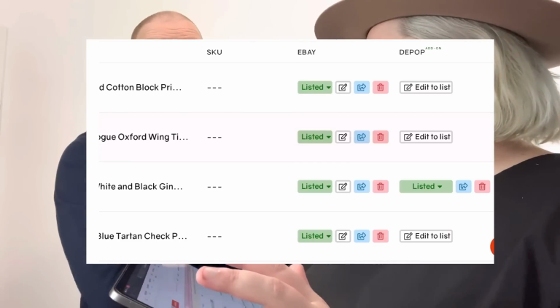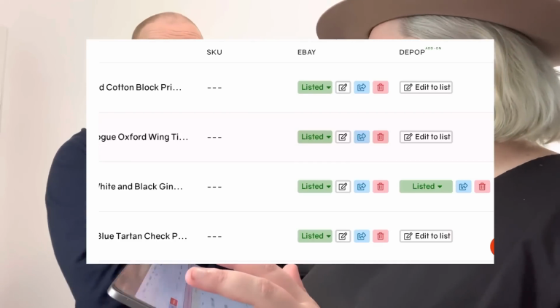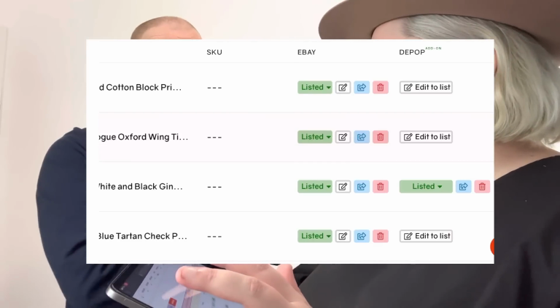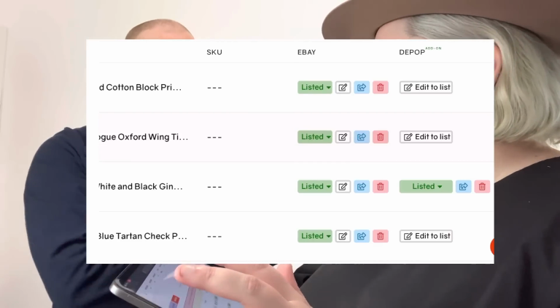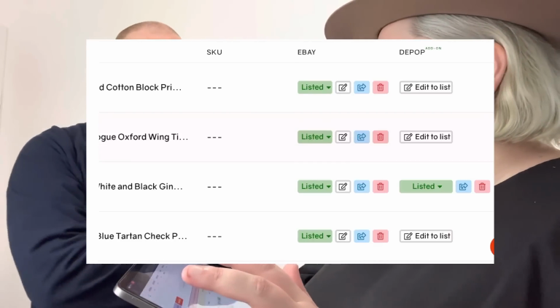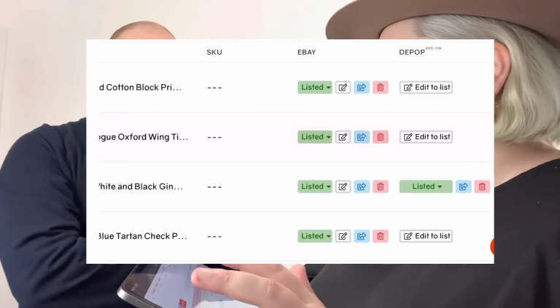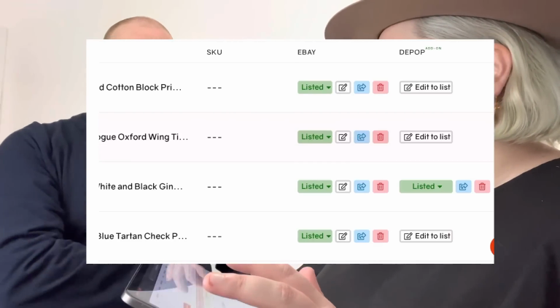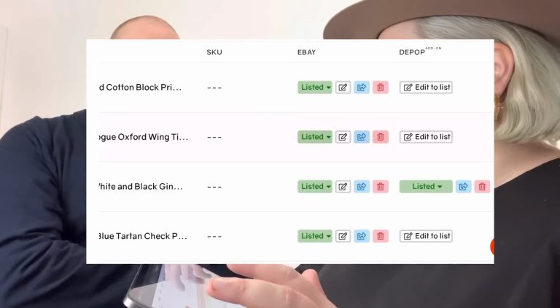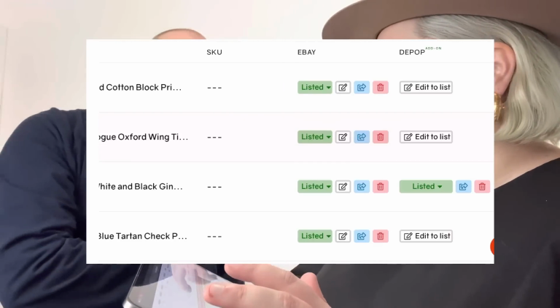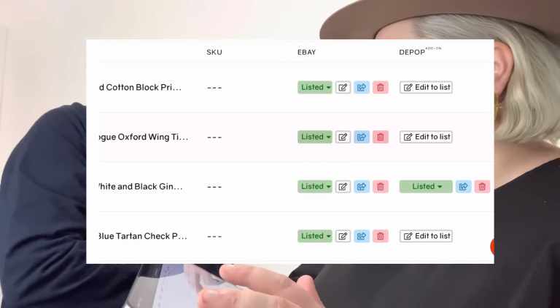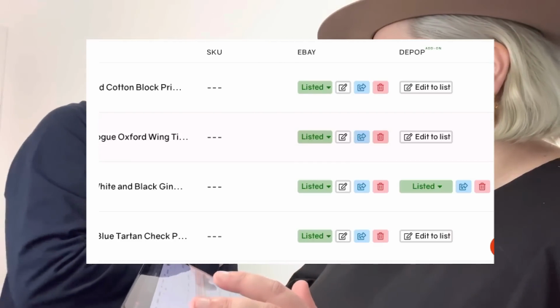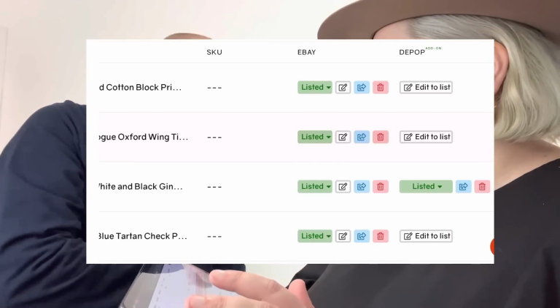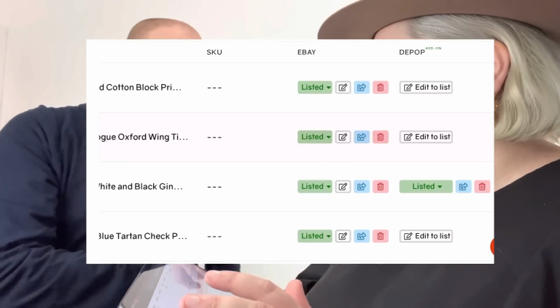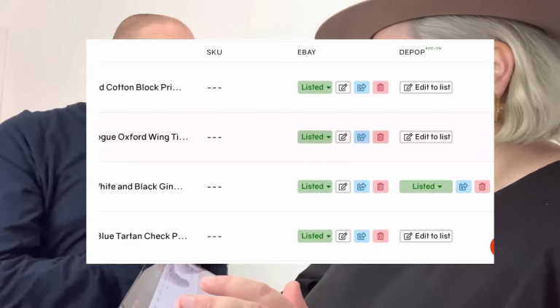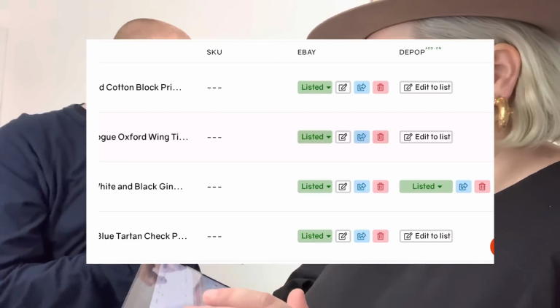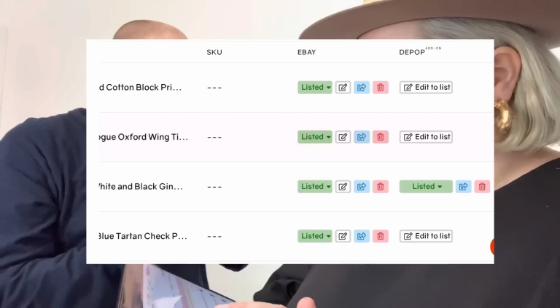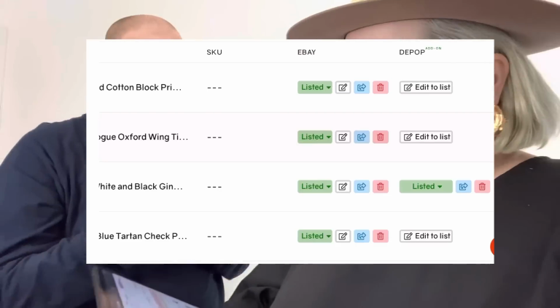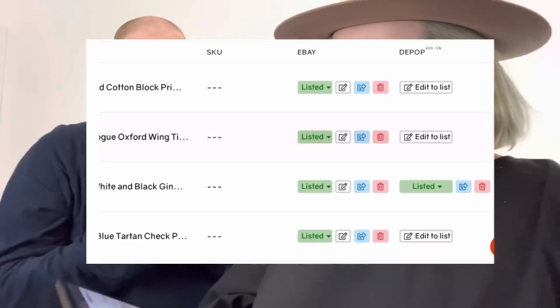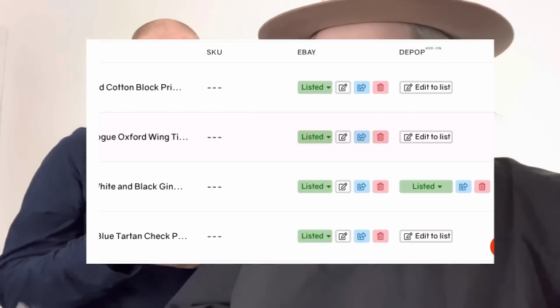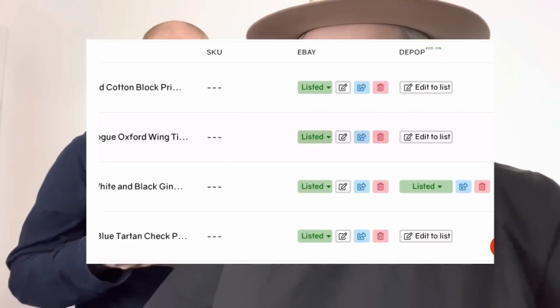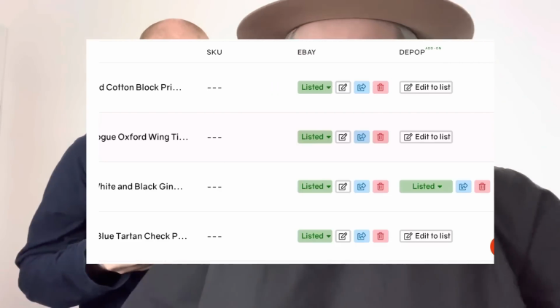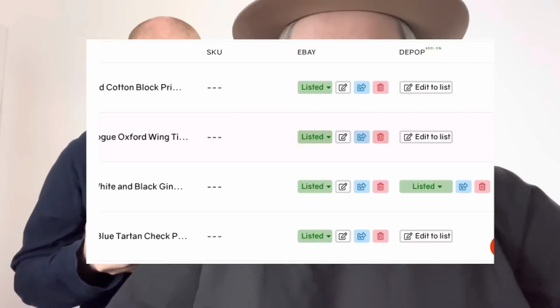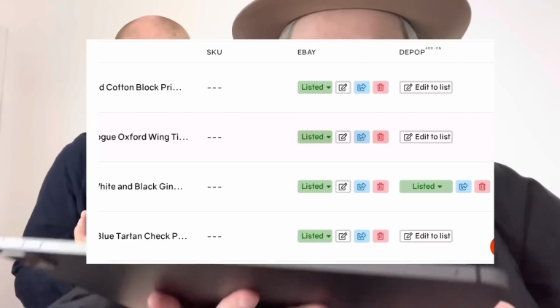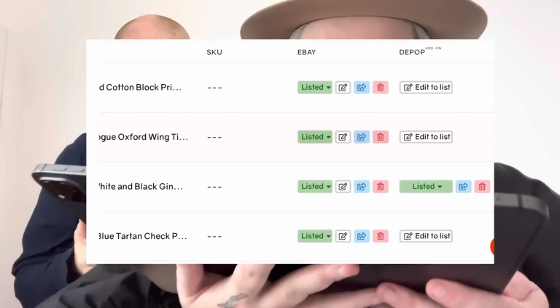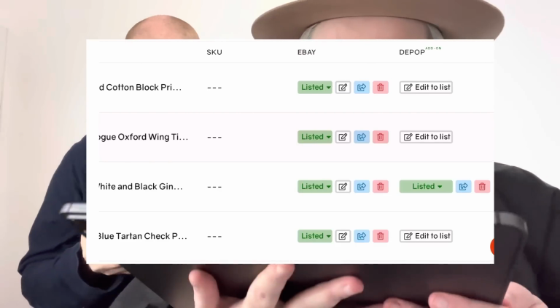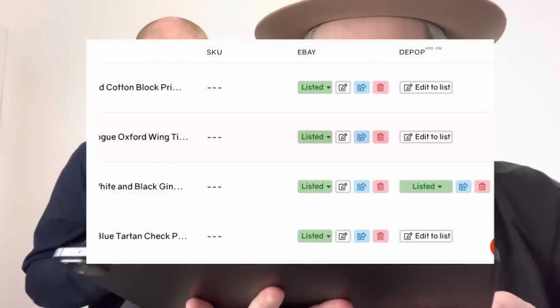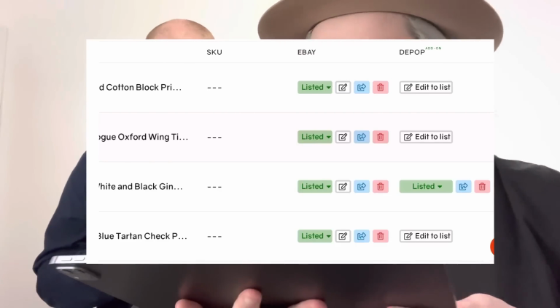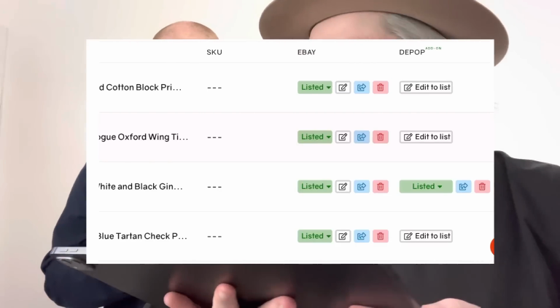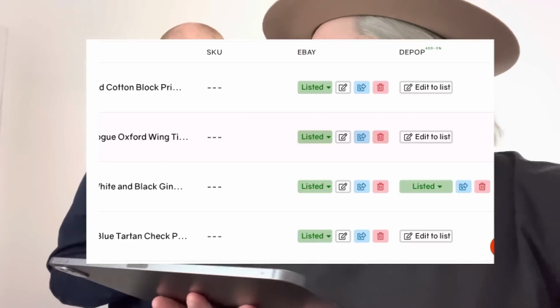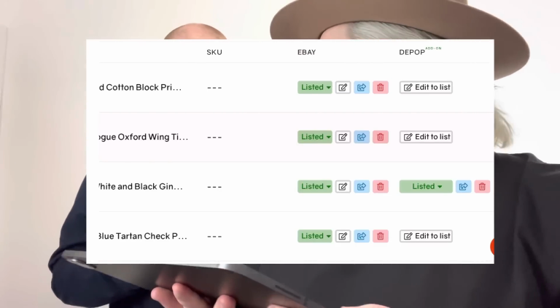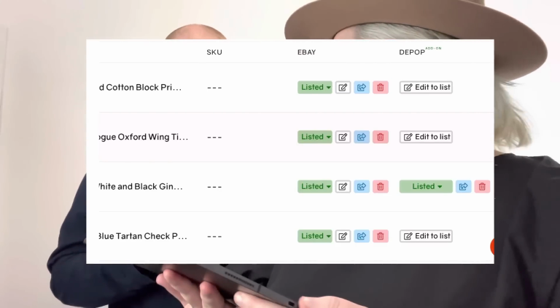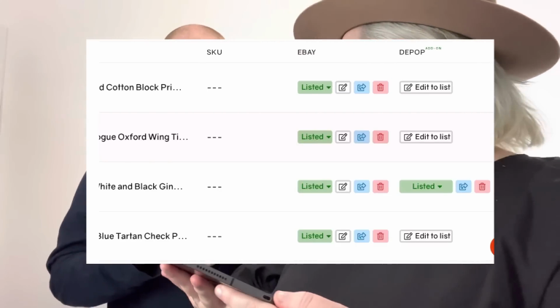I'm going to time this — listing the Church's shoes to both platforms — and see if I can do it under a minute.